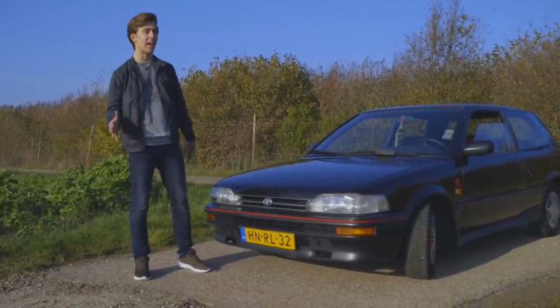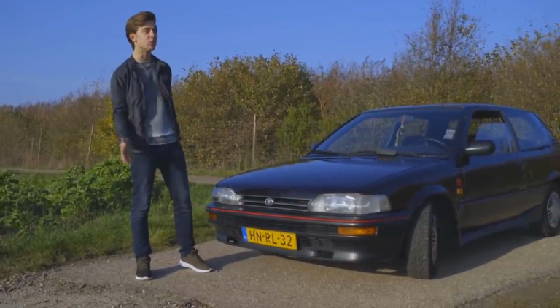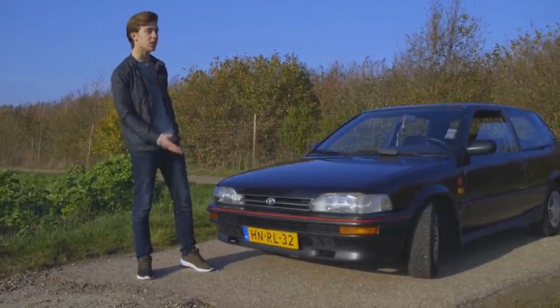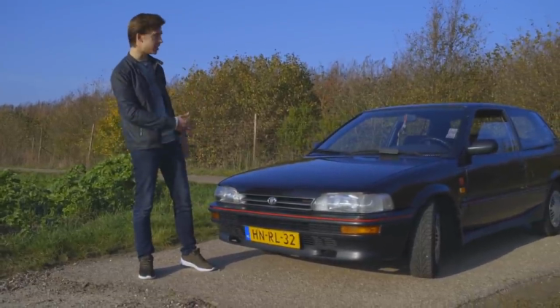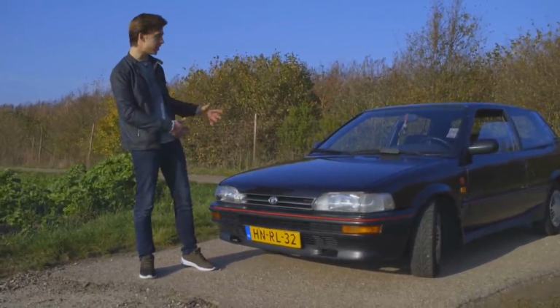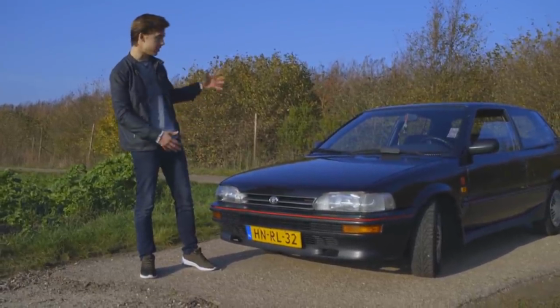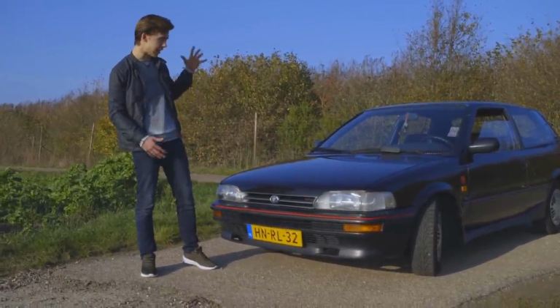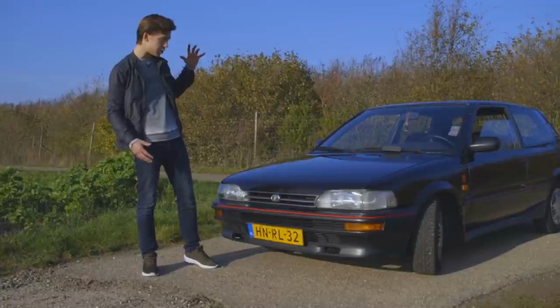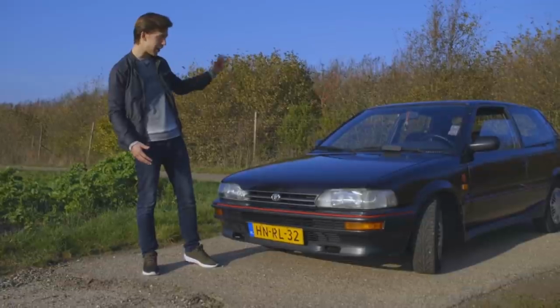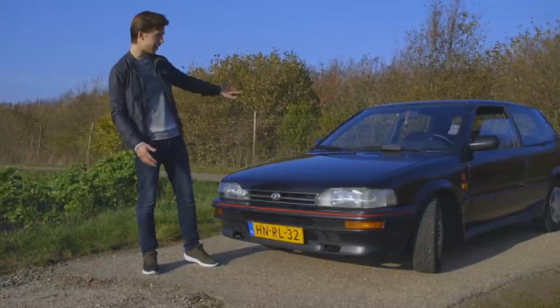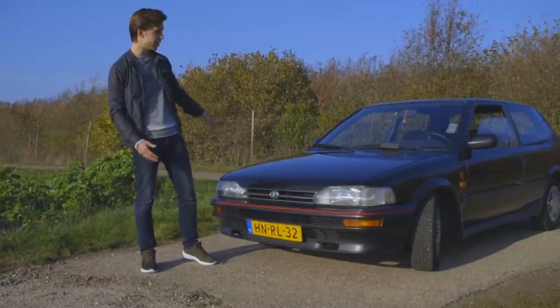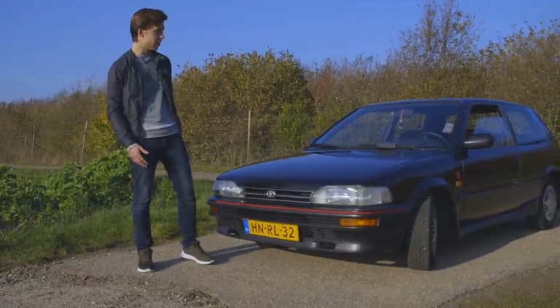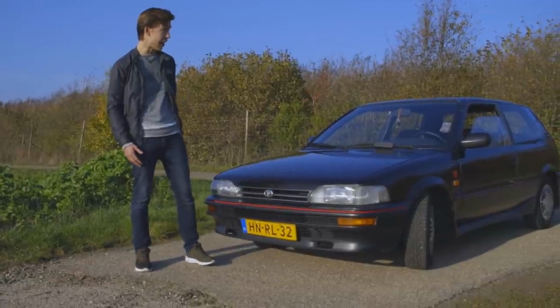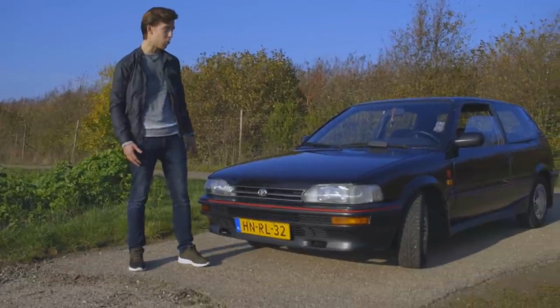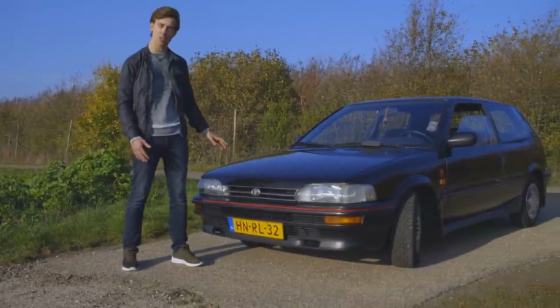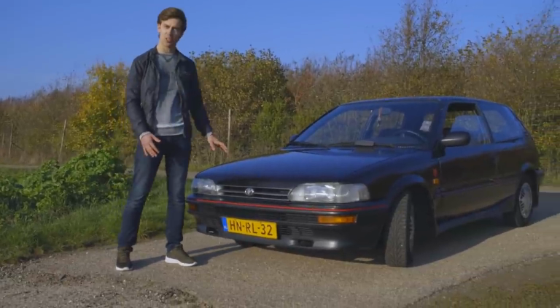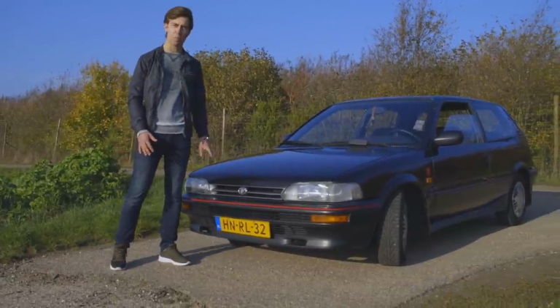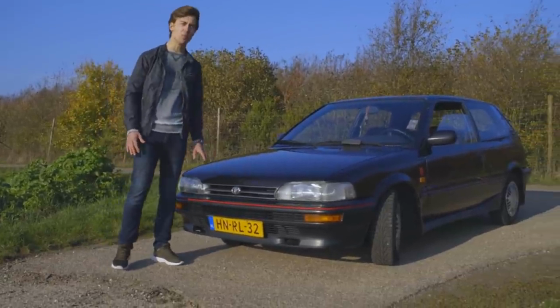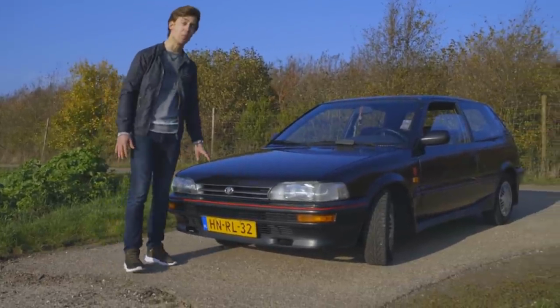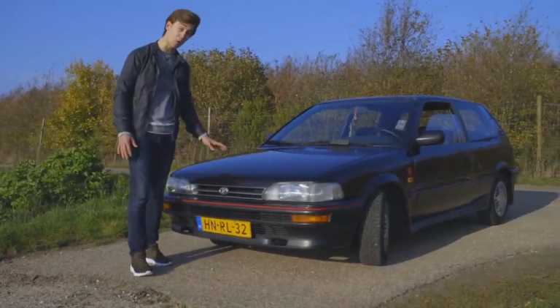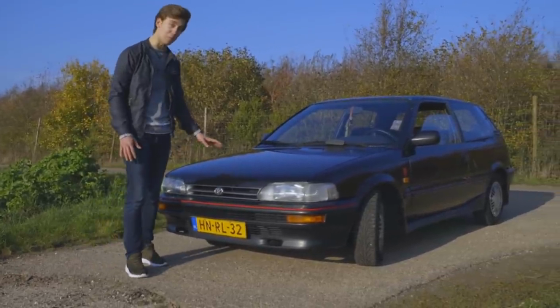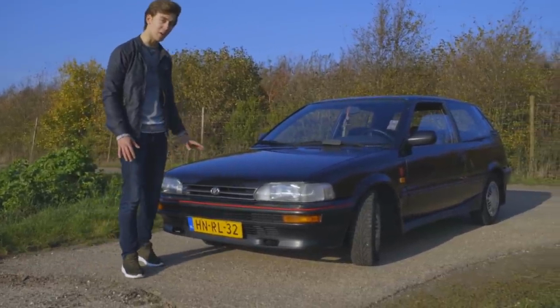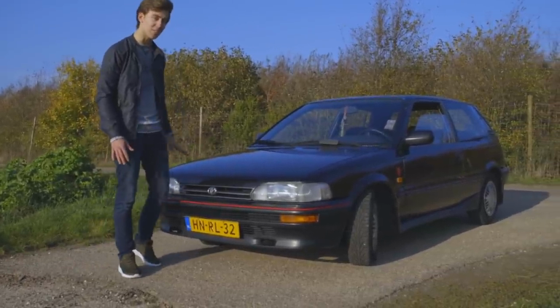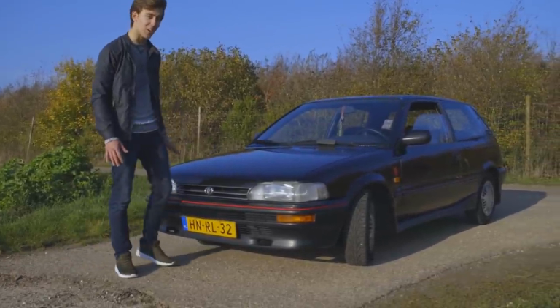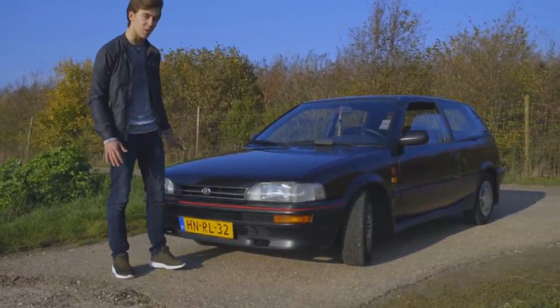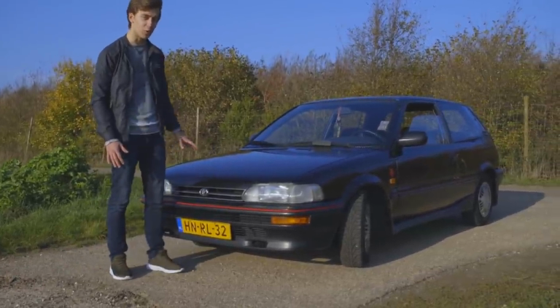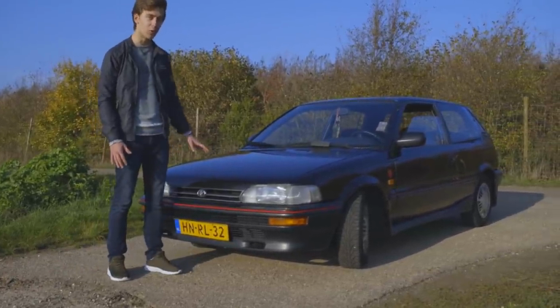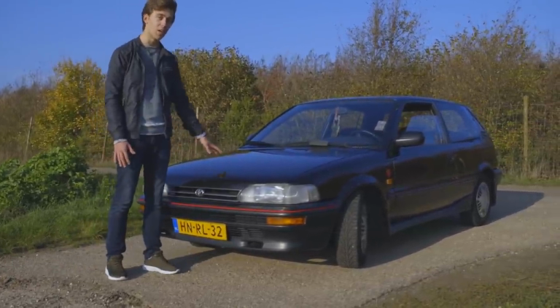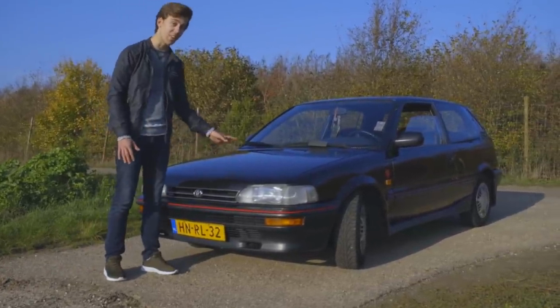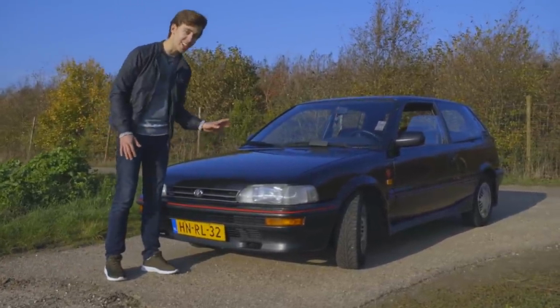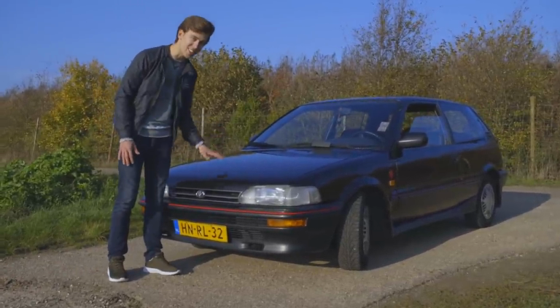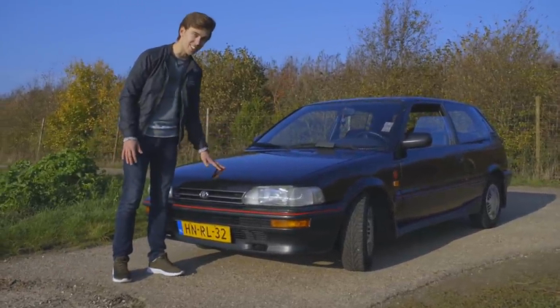As you can see, it's the hatchback. Now let's look at the most important part of the car overall — the engine.